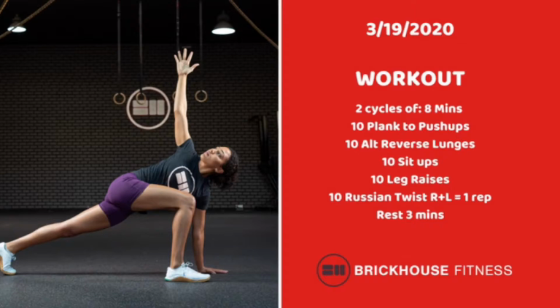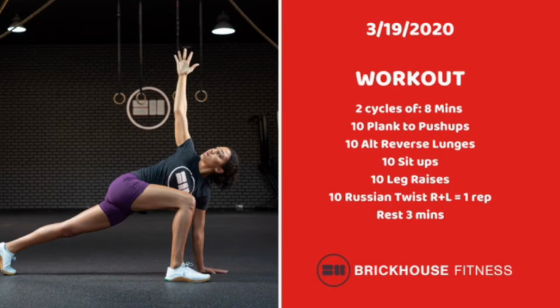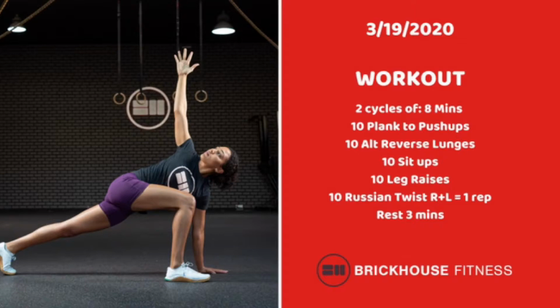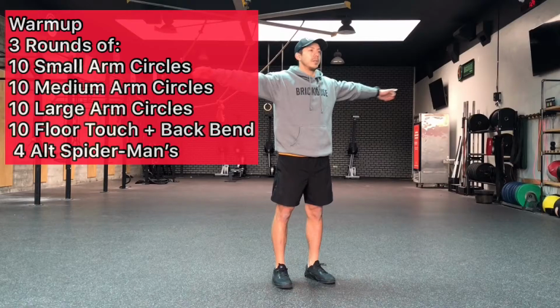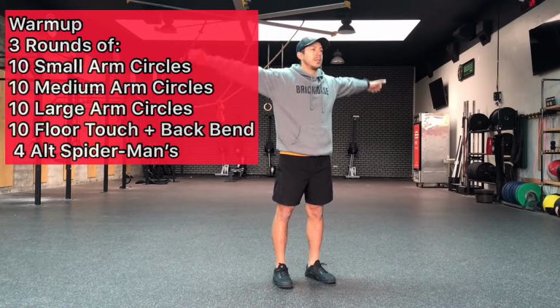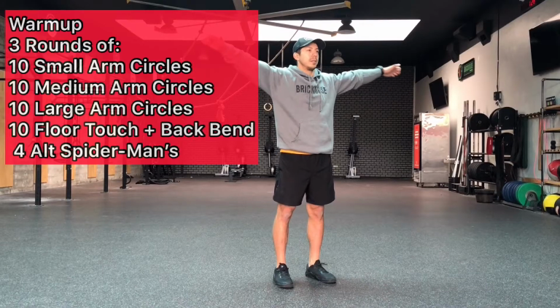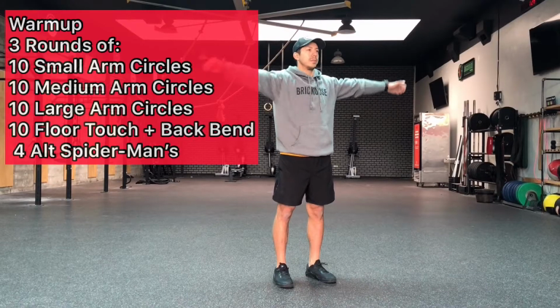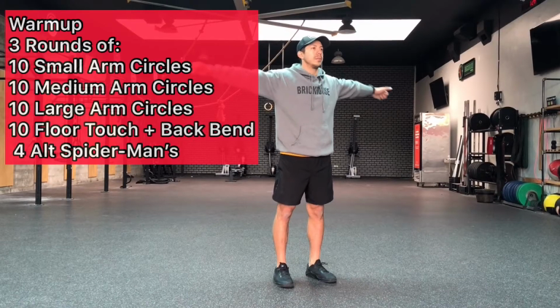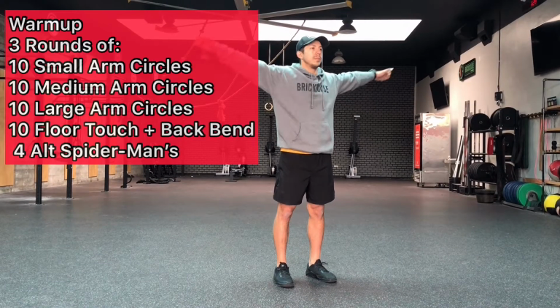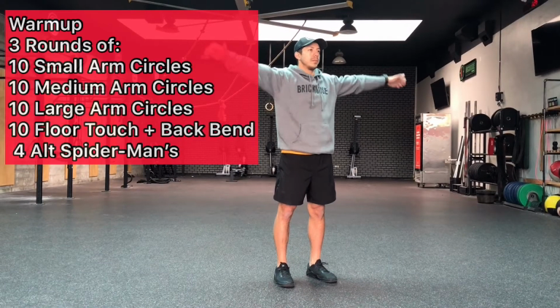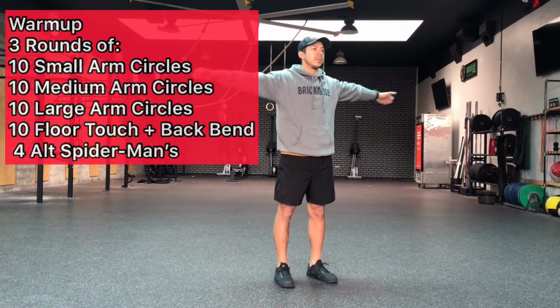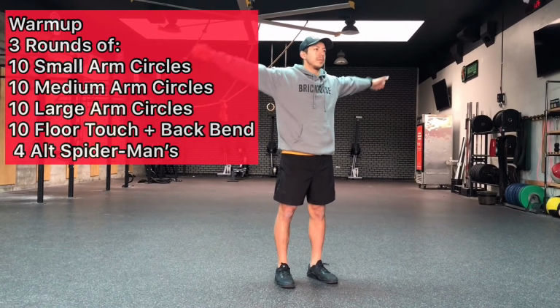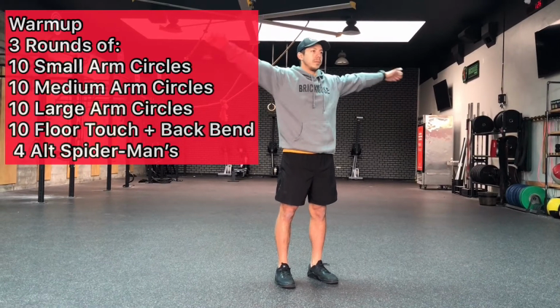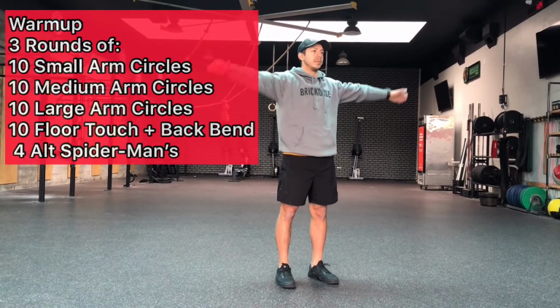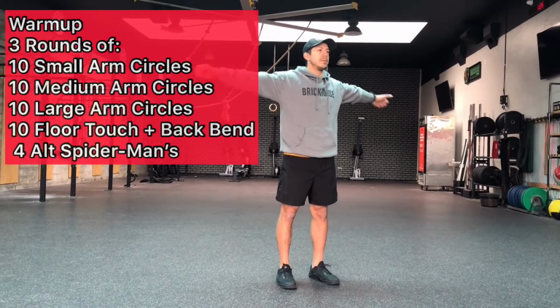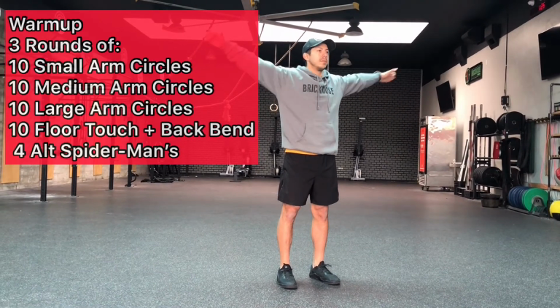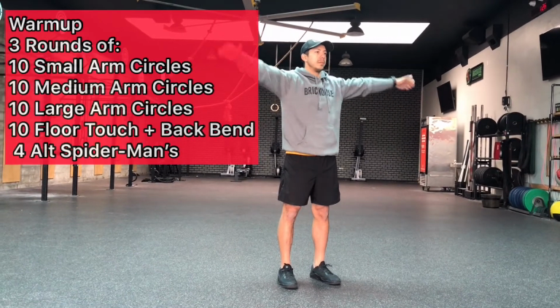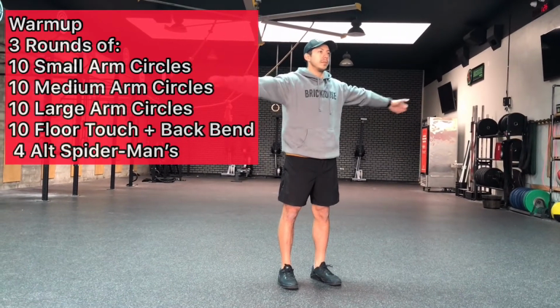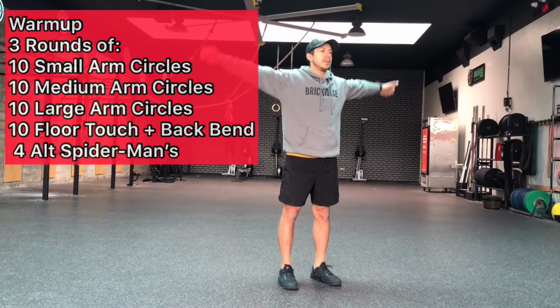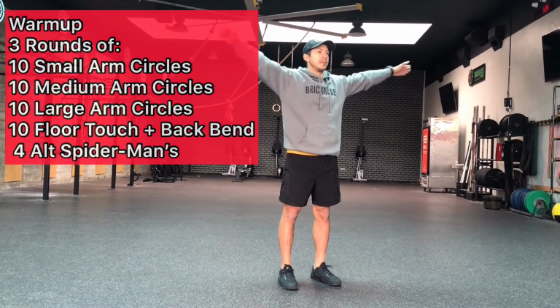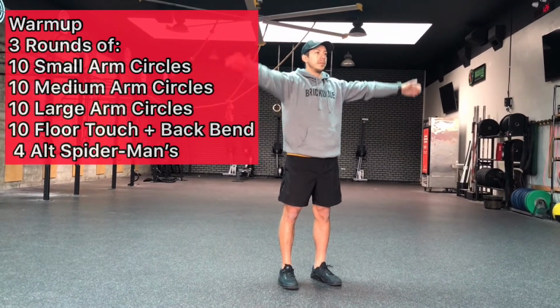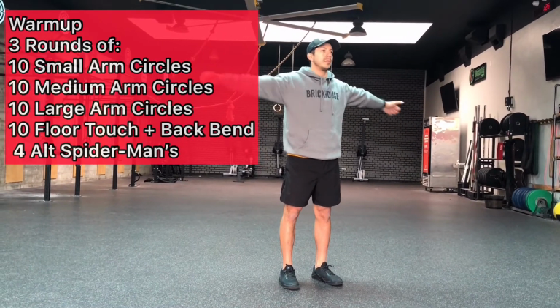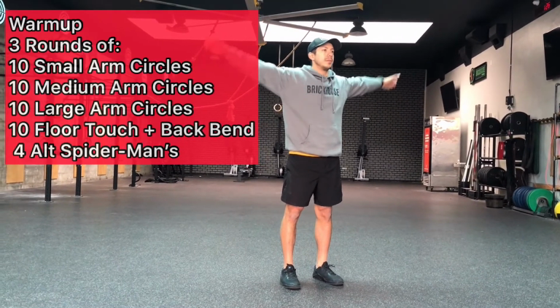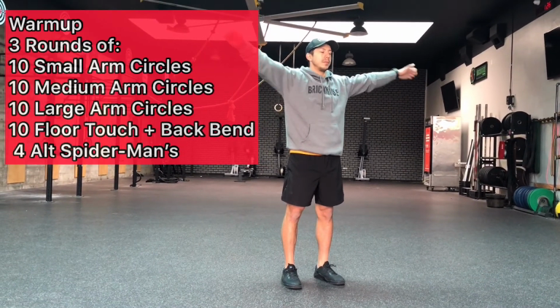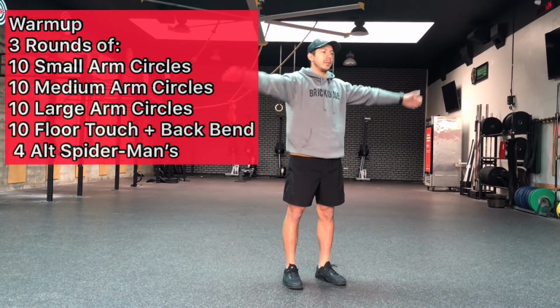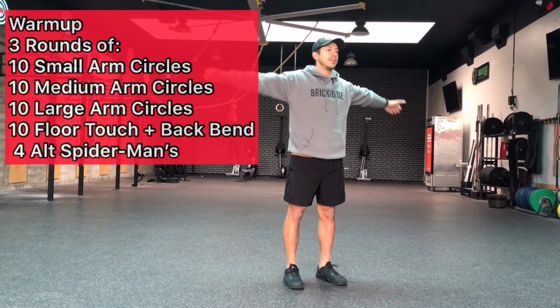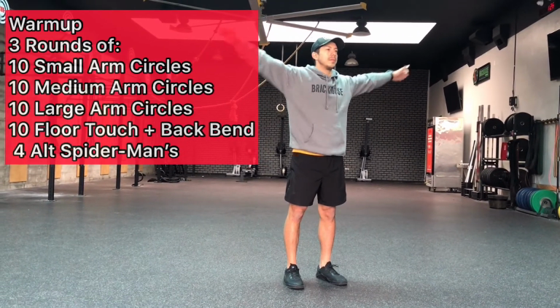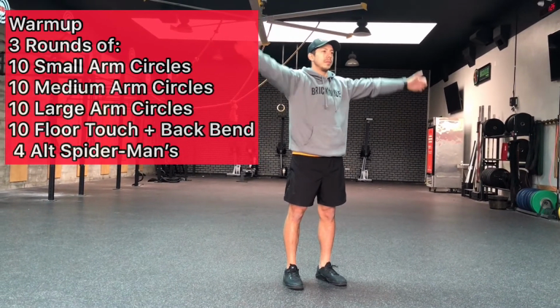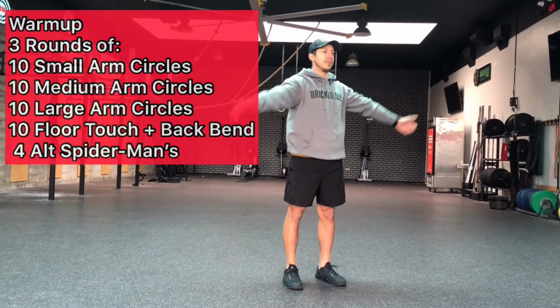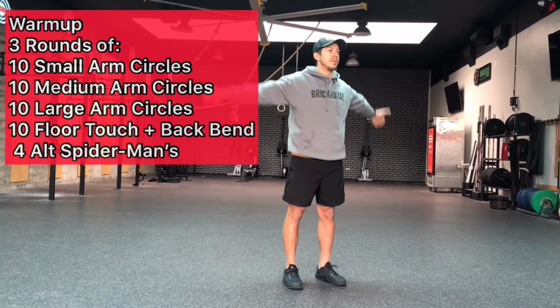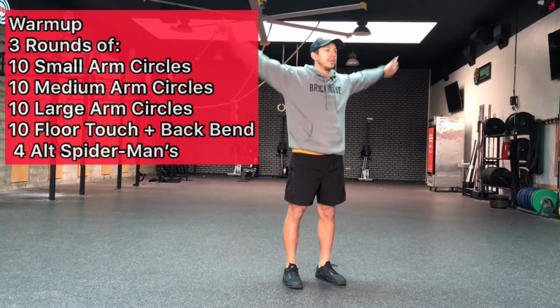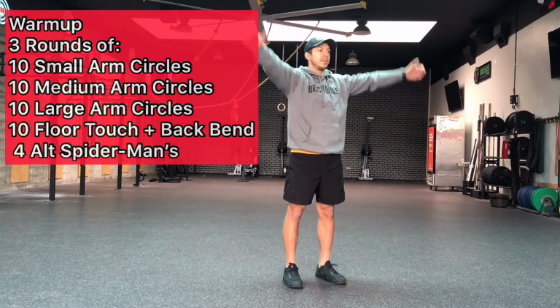Hey everyone, welcome to today's workout. Thursday, March 19.